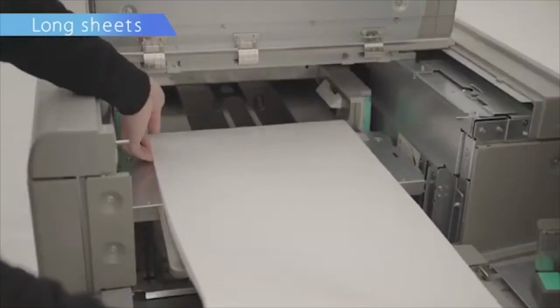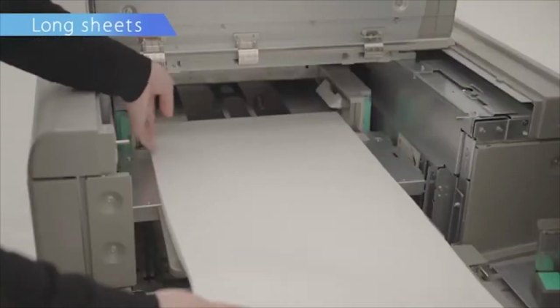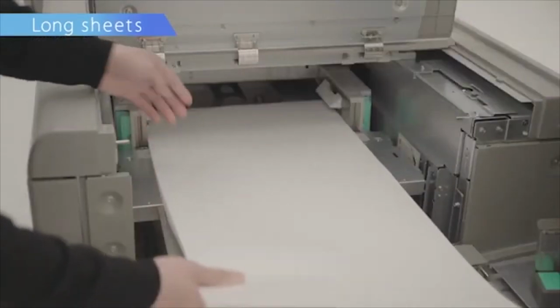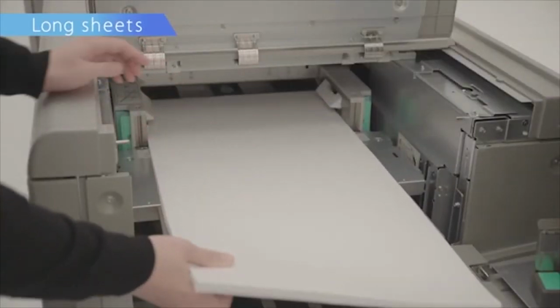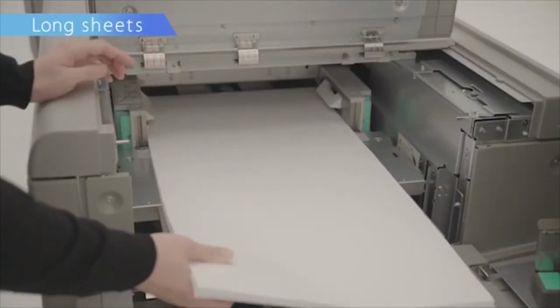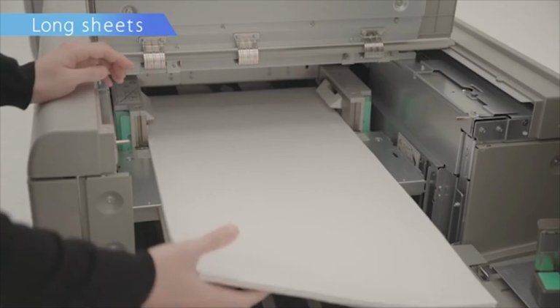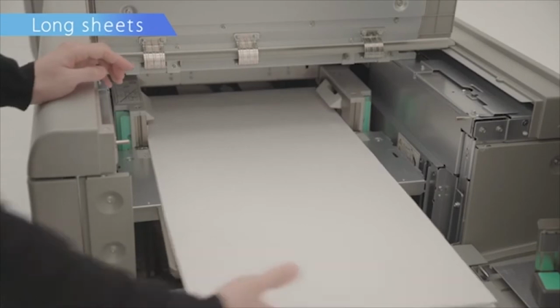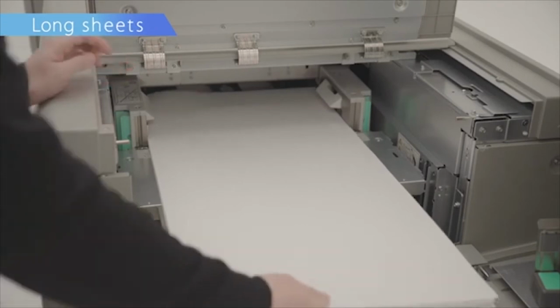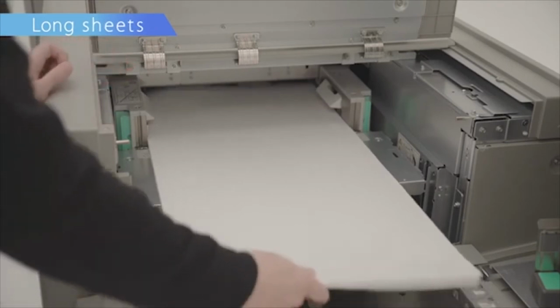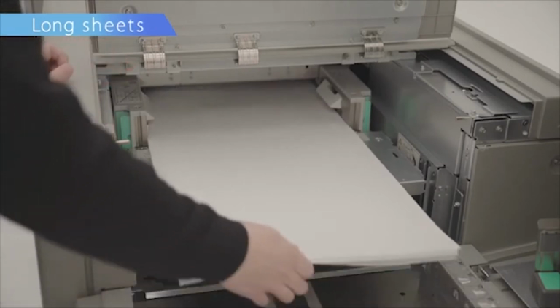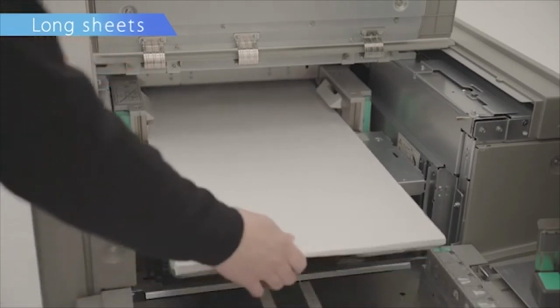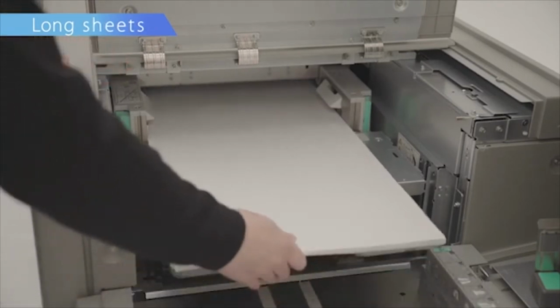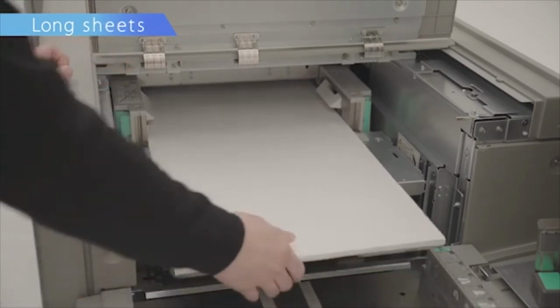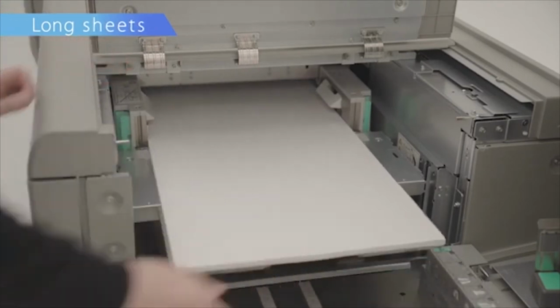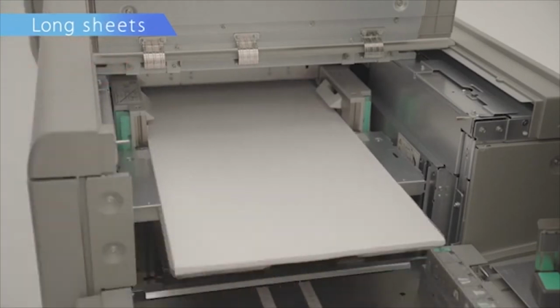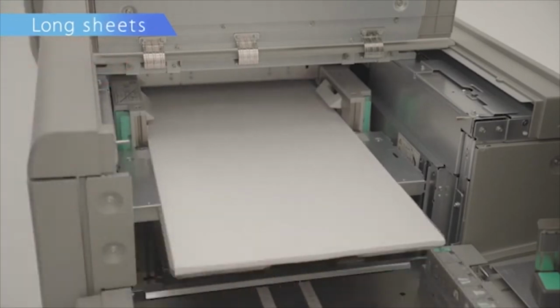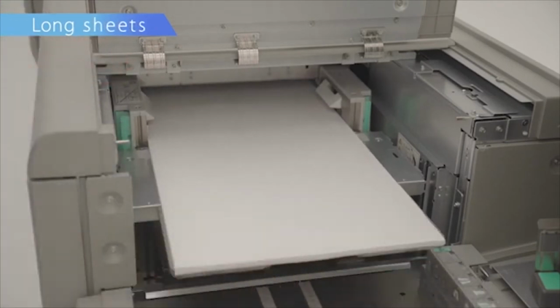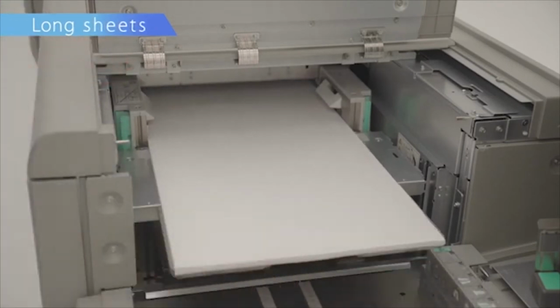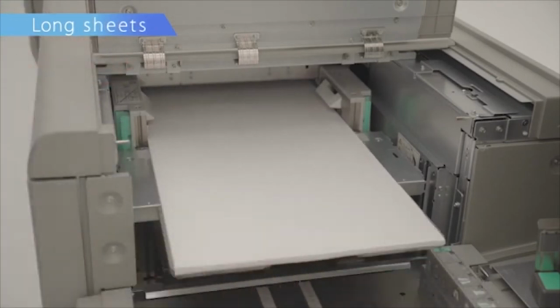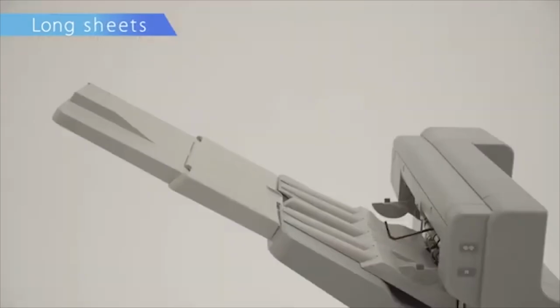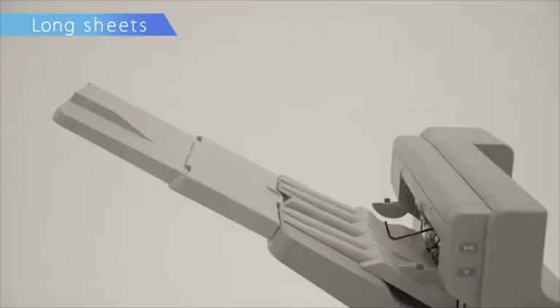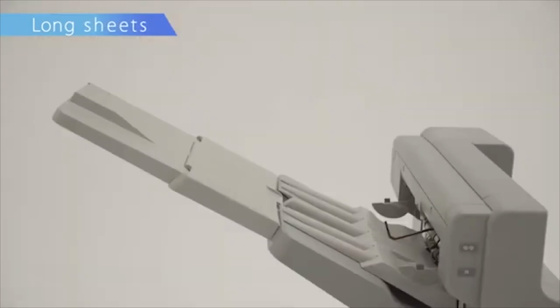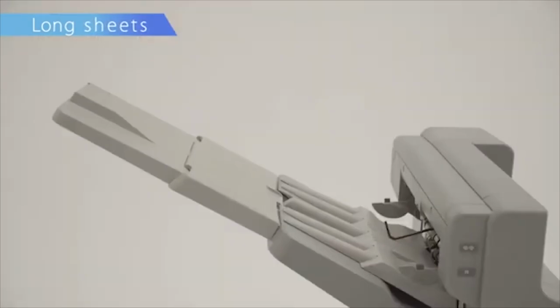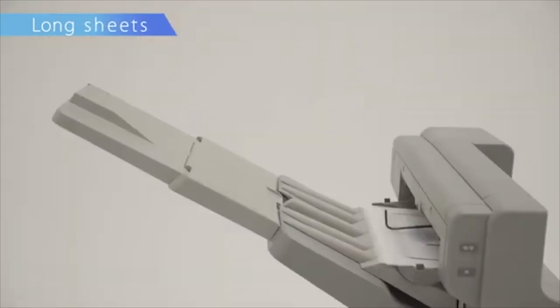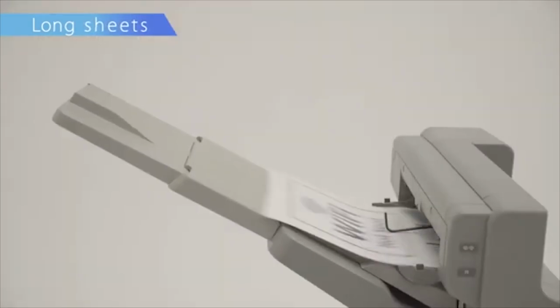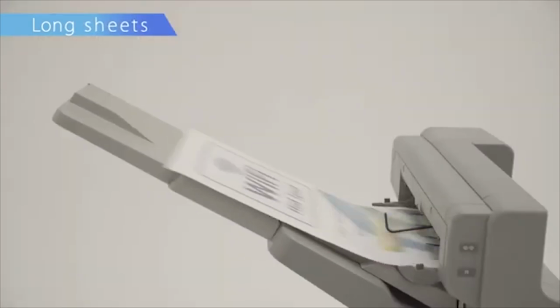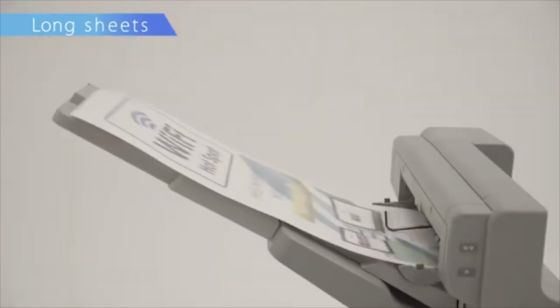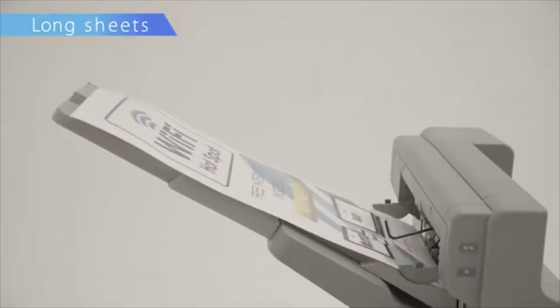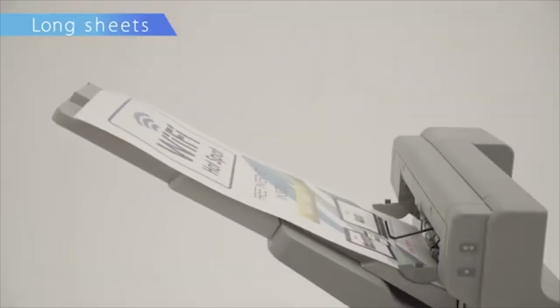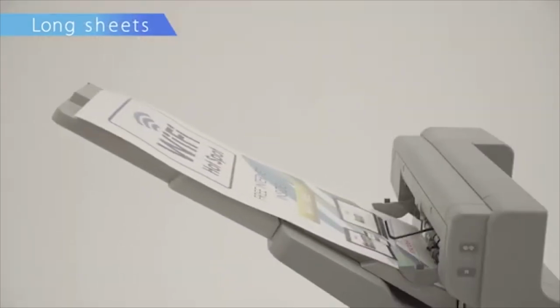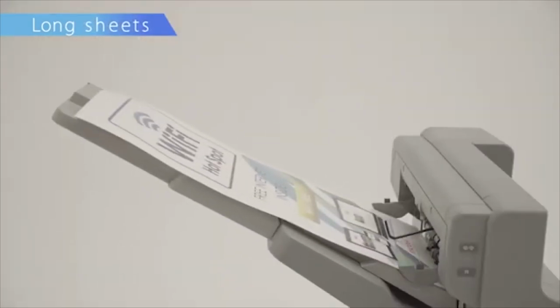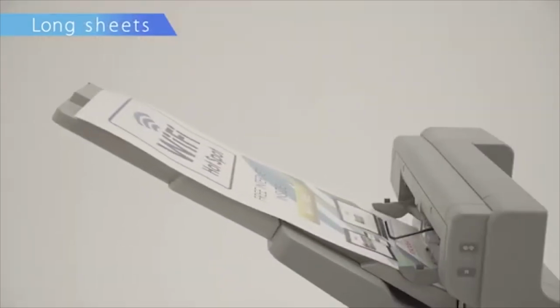In addition, continuous printing of long coated sheets up to 700 mm is possible.